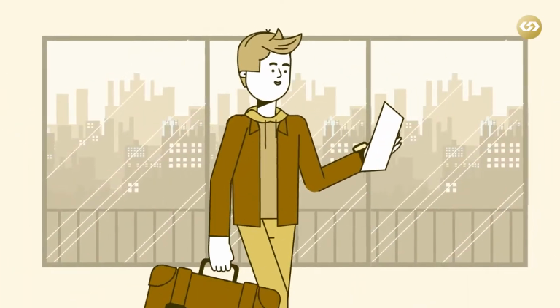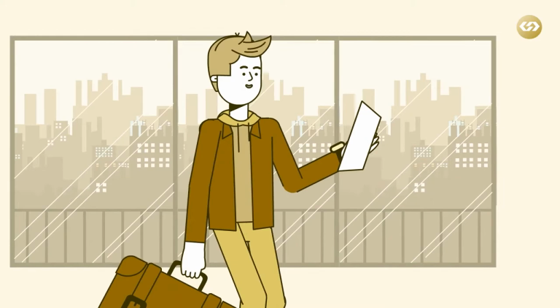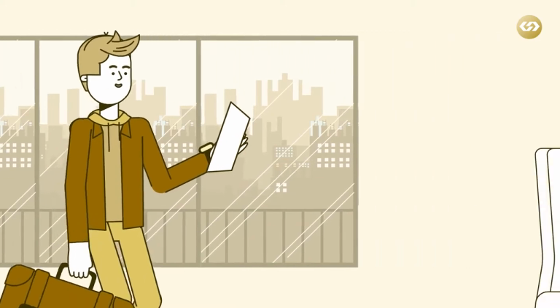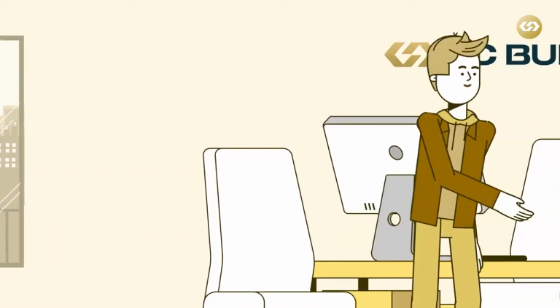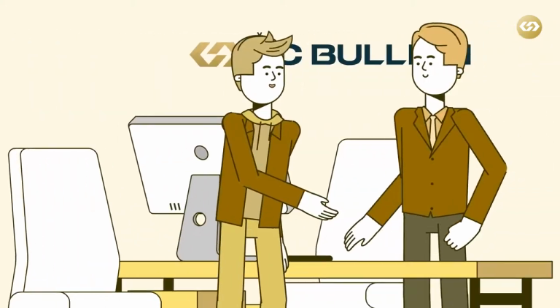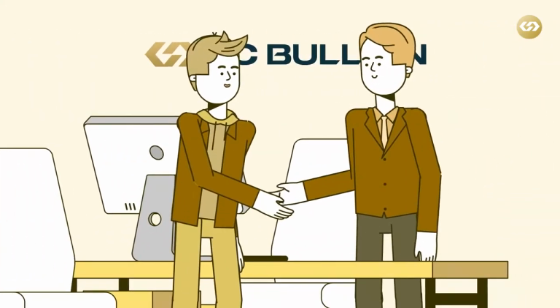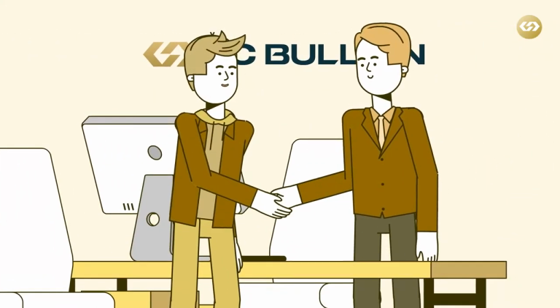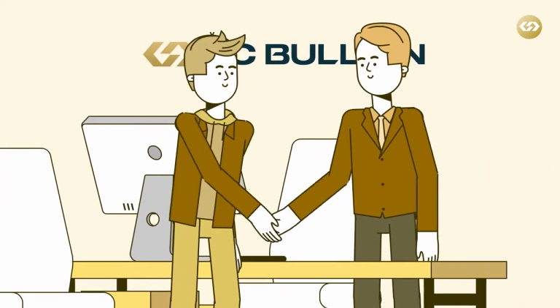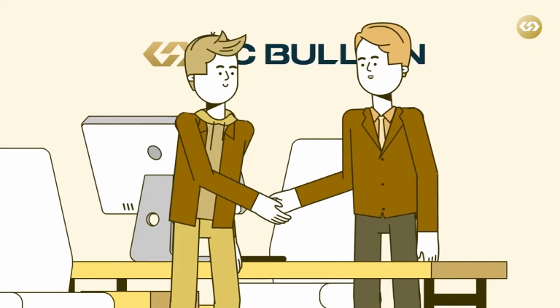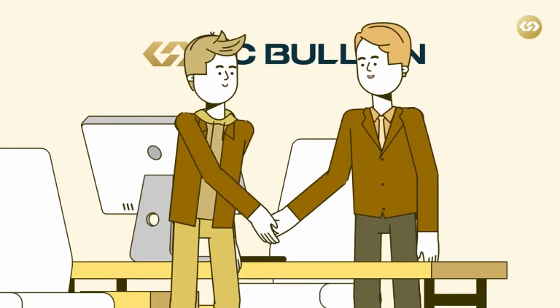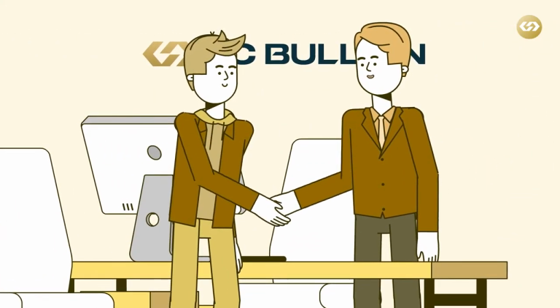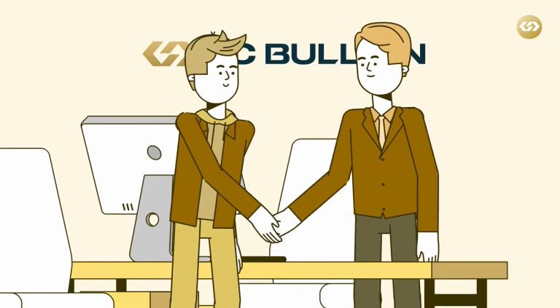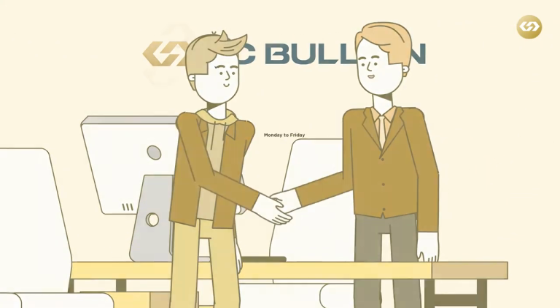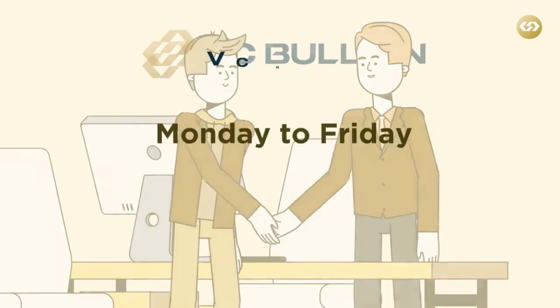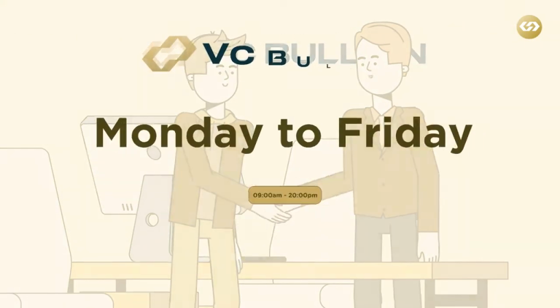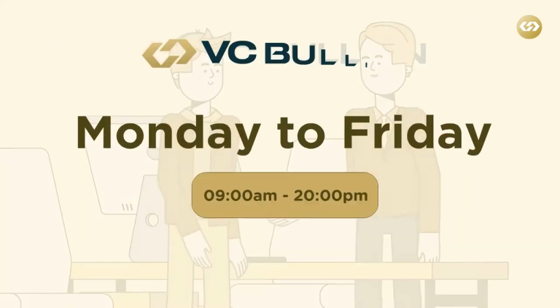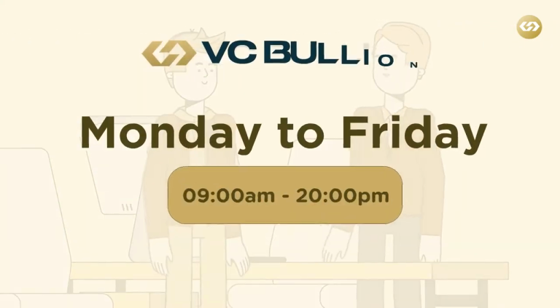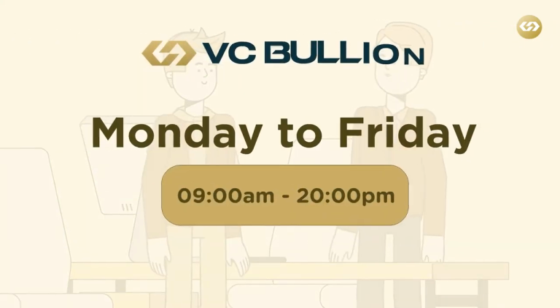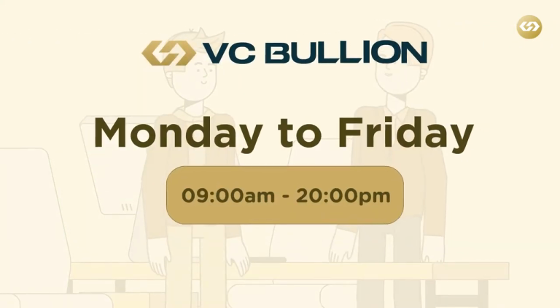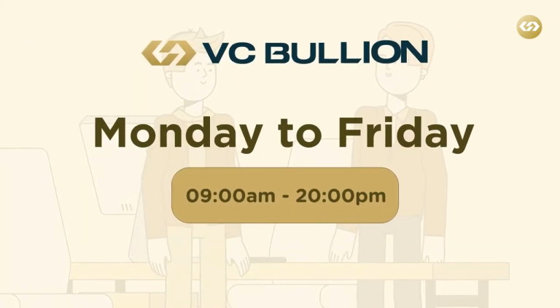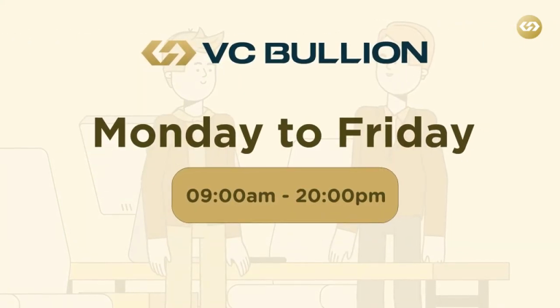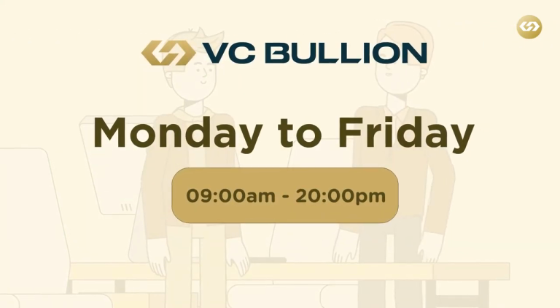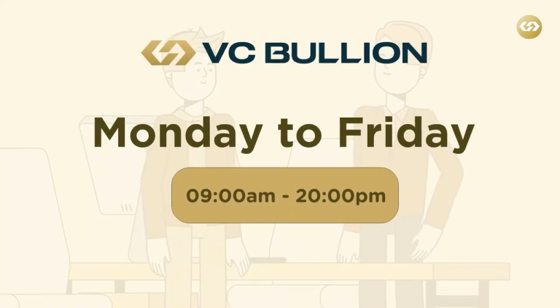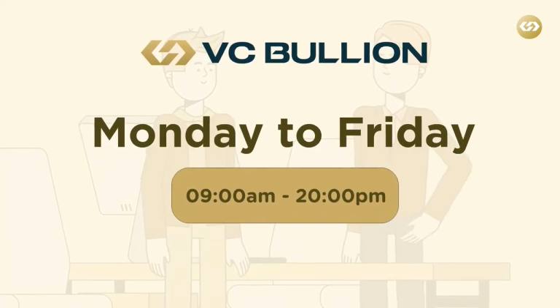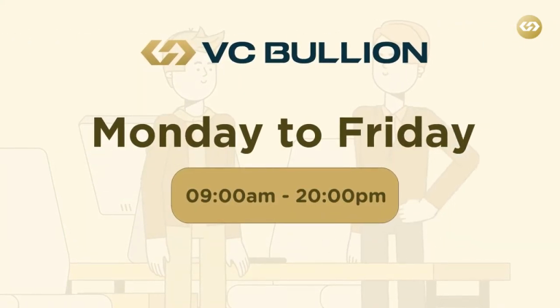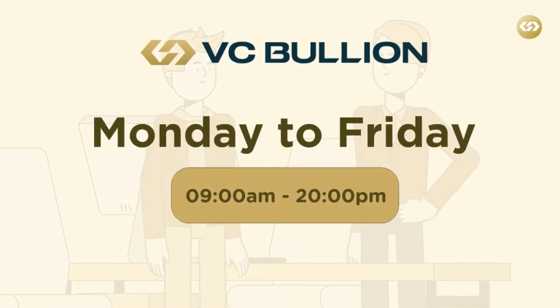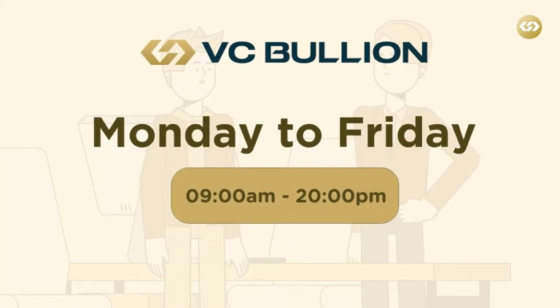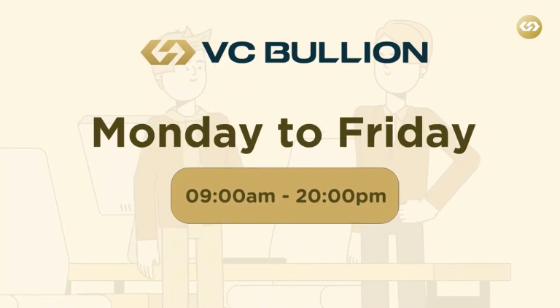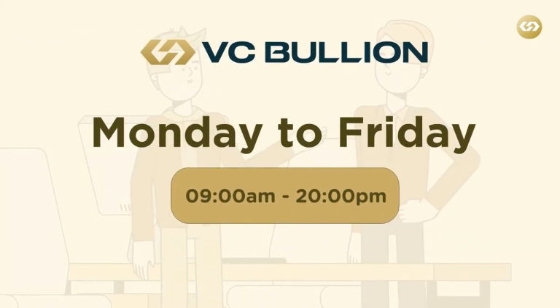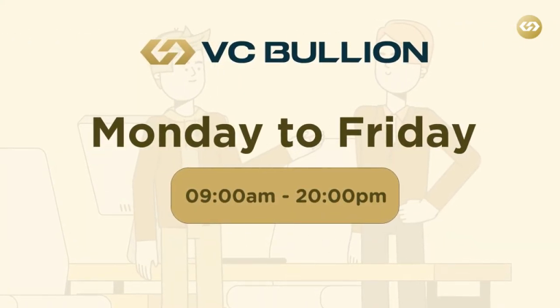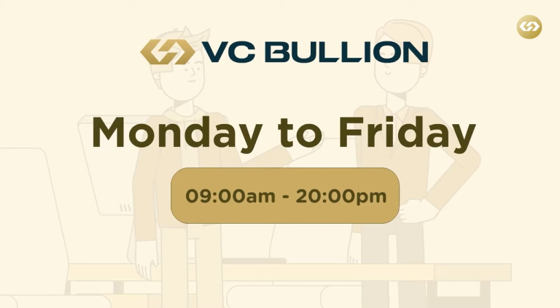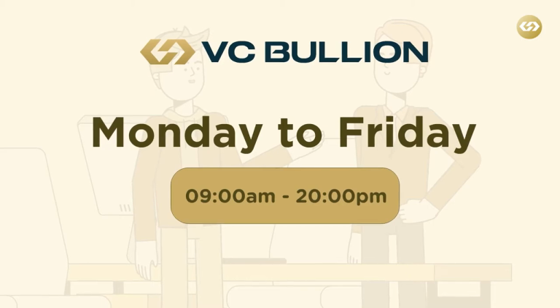Customers are welcome to visit our offices and meet our team Monday to Friday between the hours of 9 a.m. and 8 p.m.